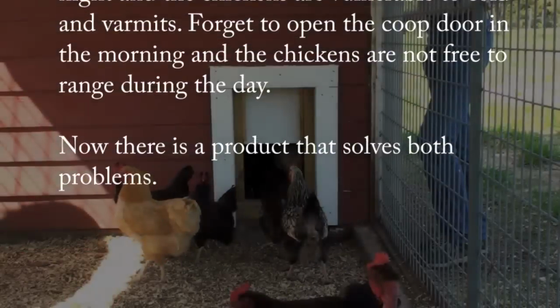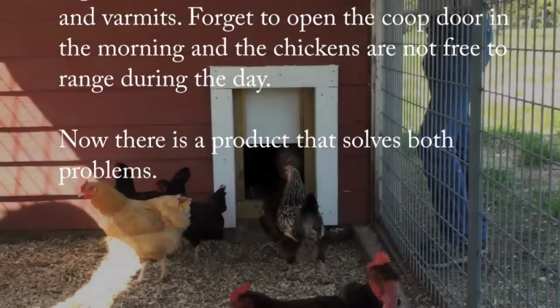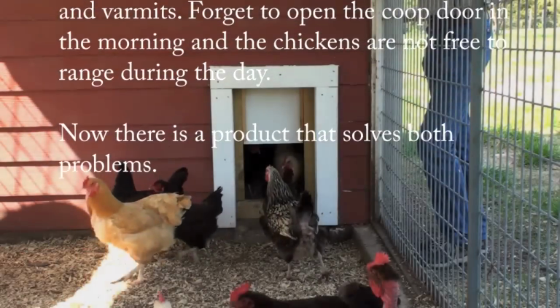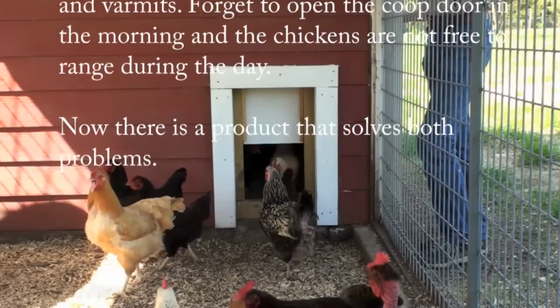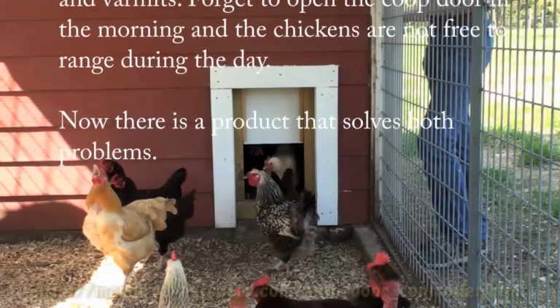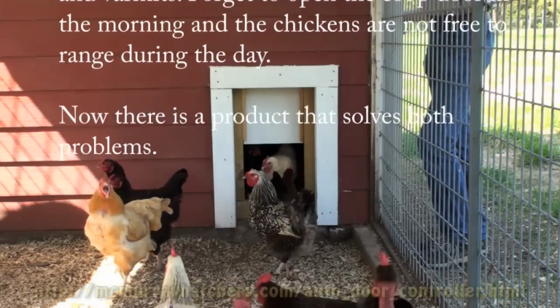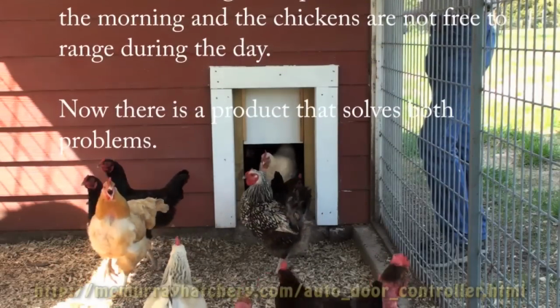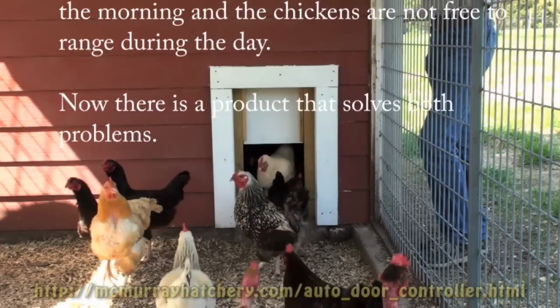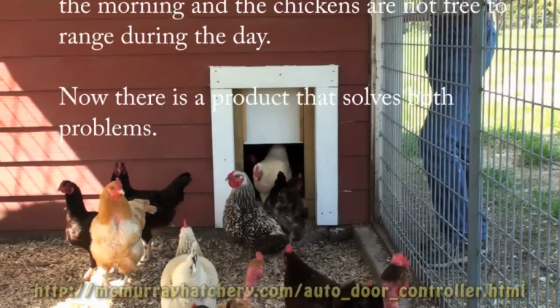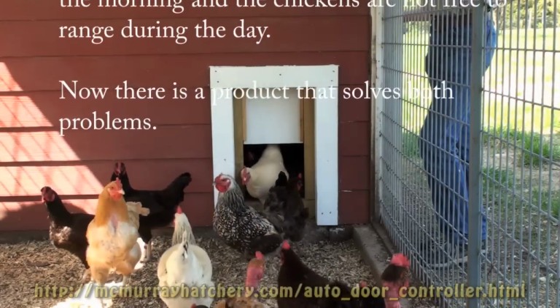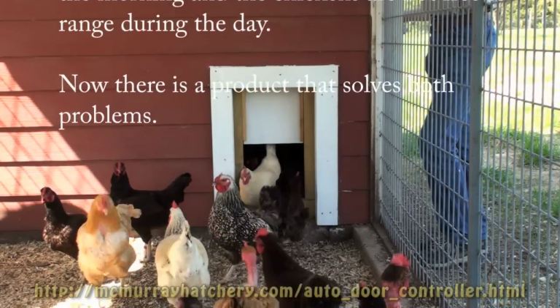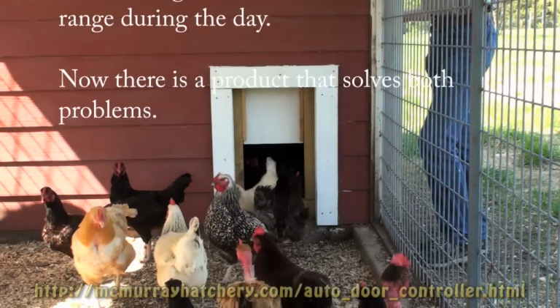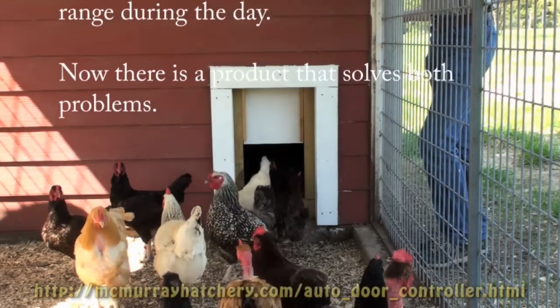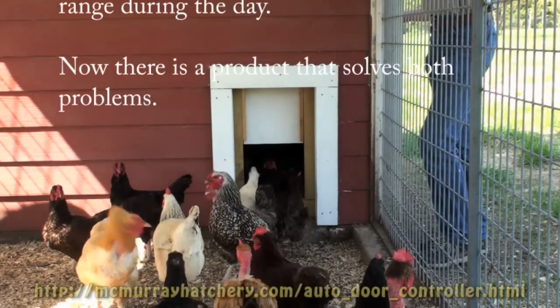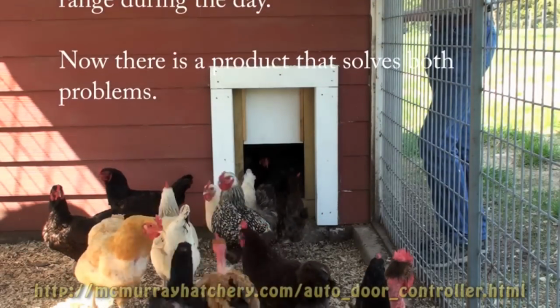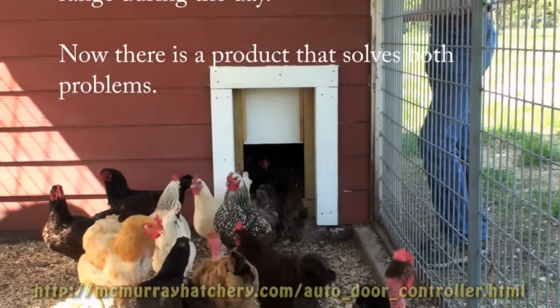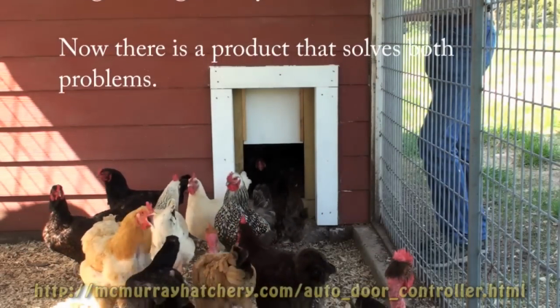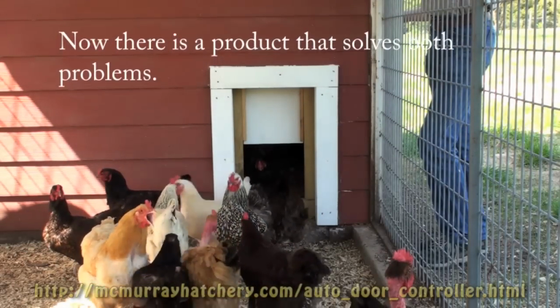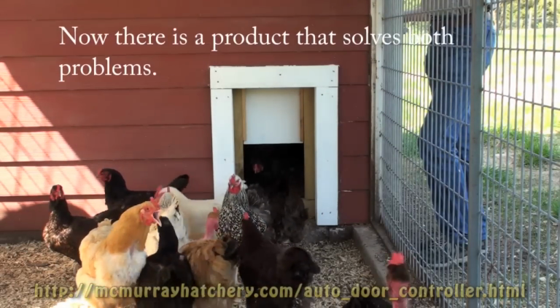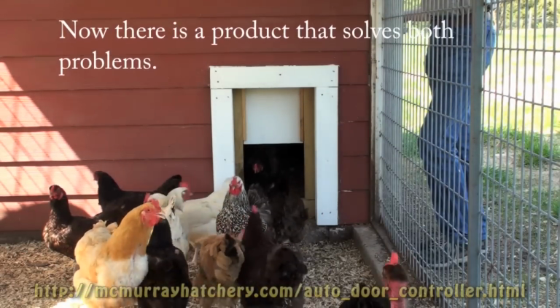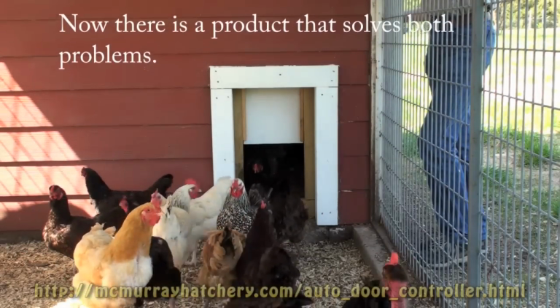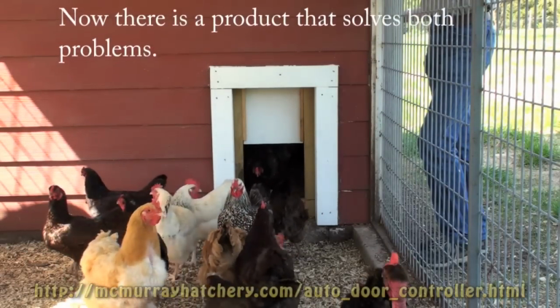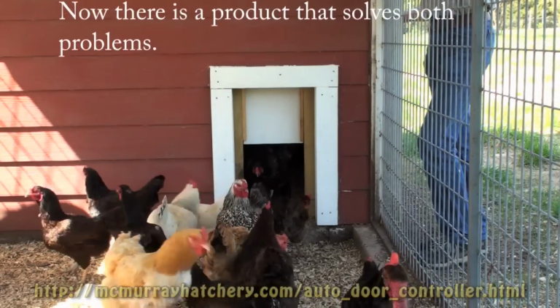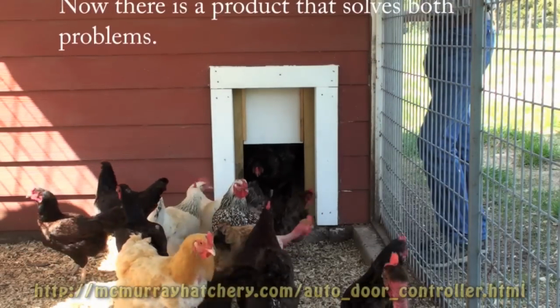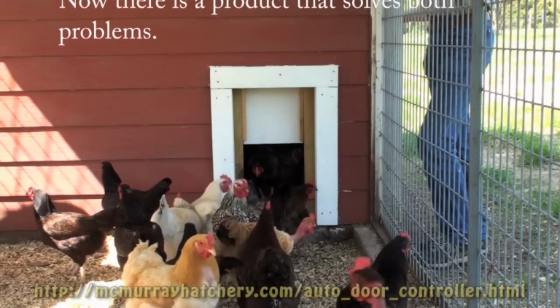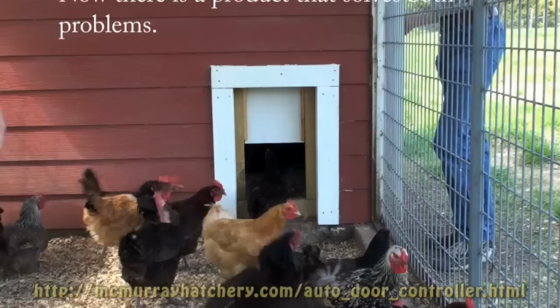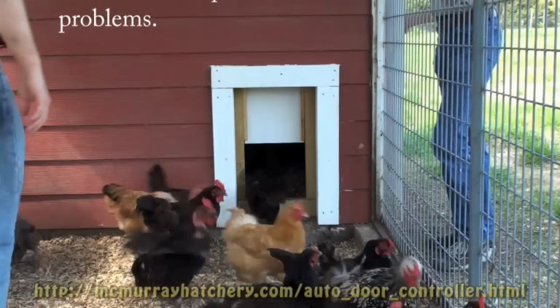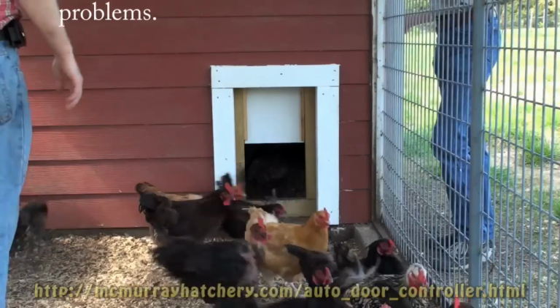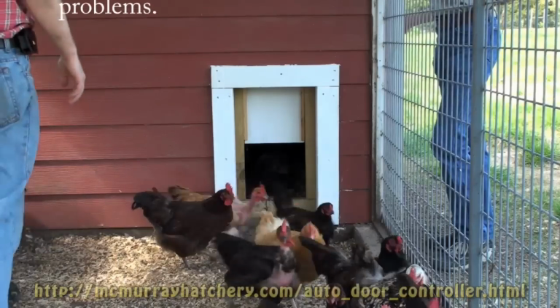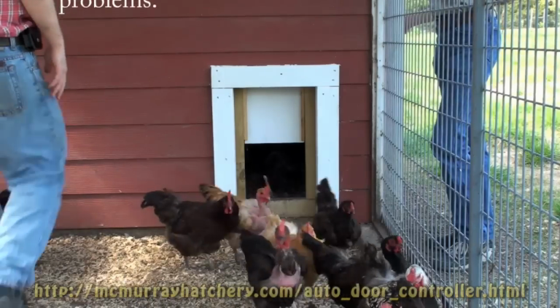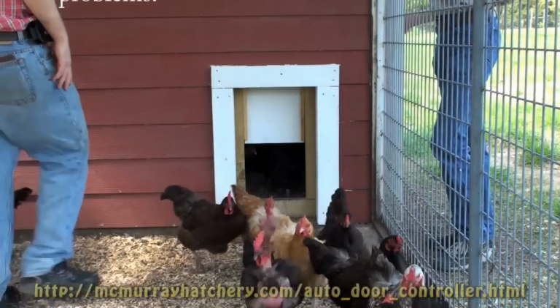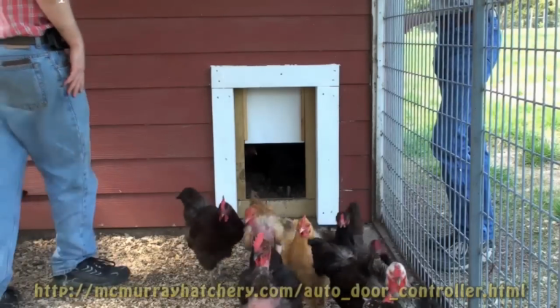Who forgets to close the door at night on the chickens, who fails to remember to open the door?